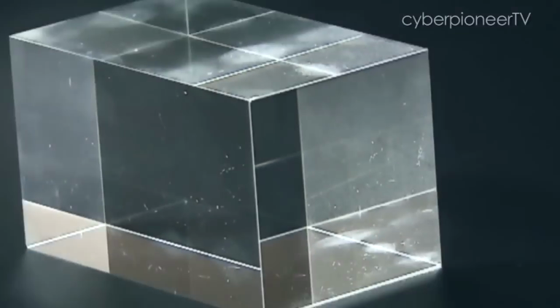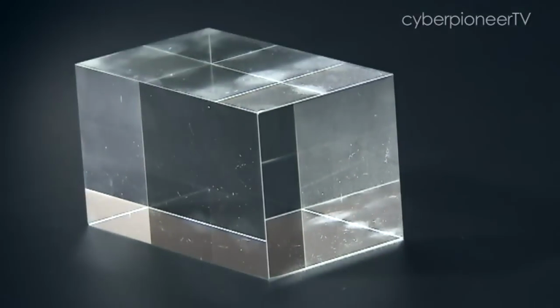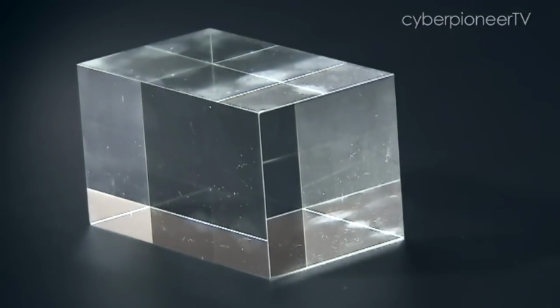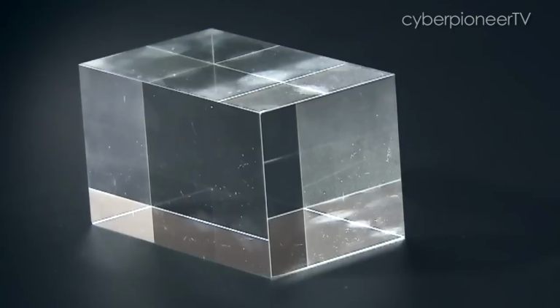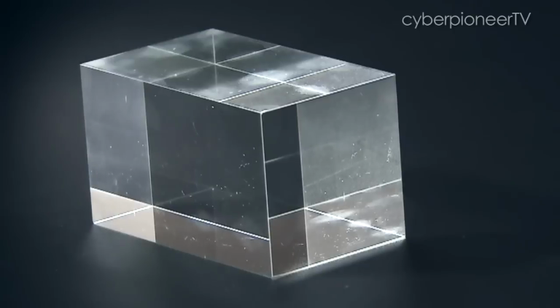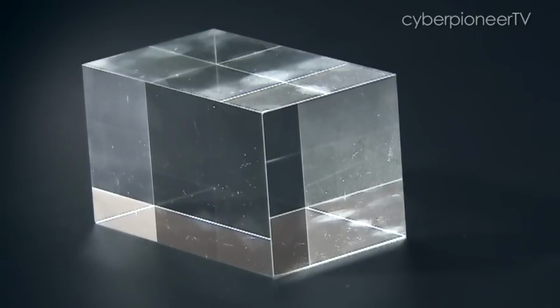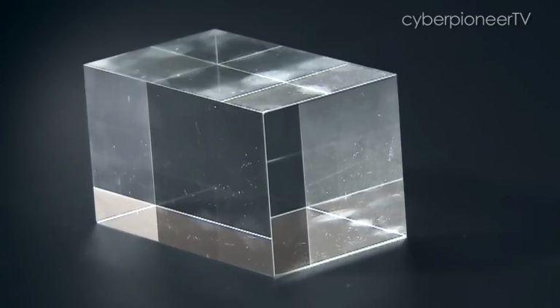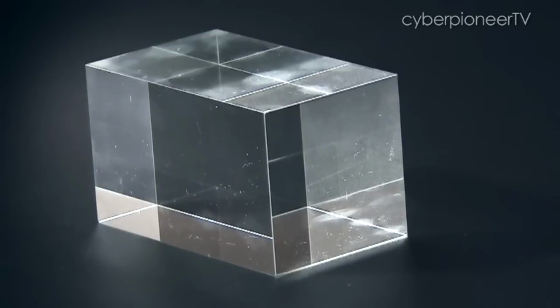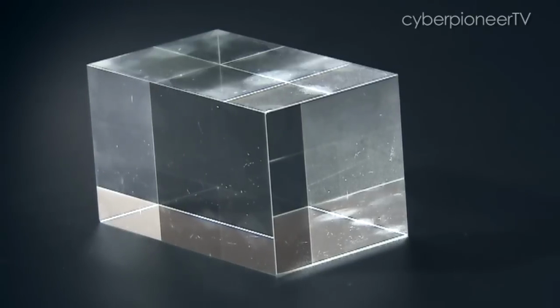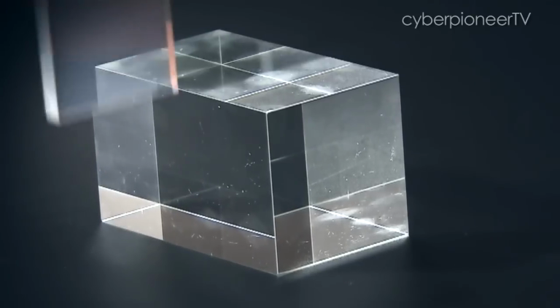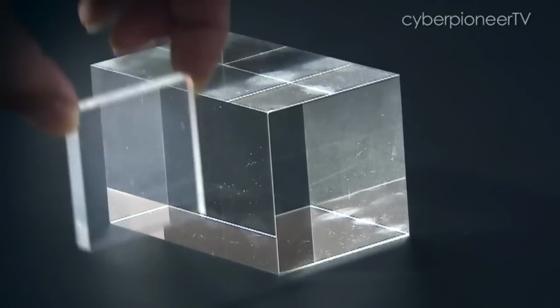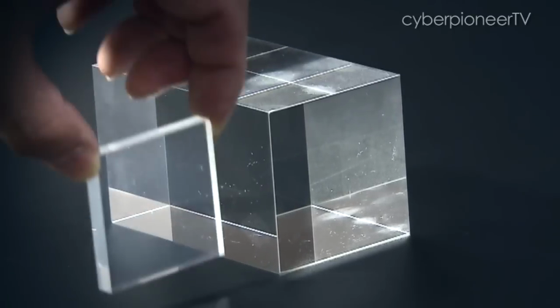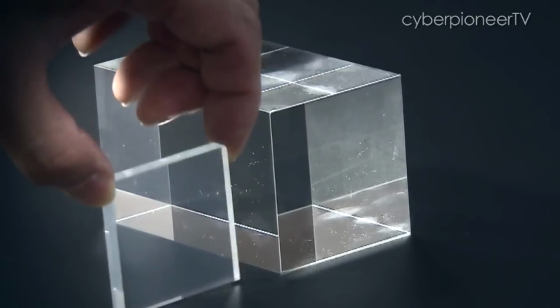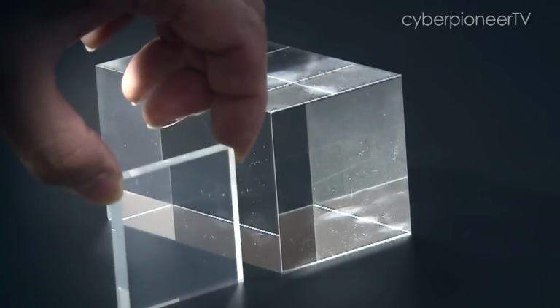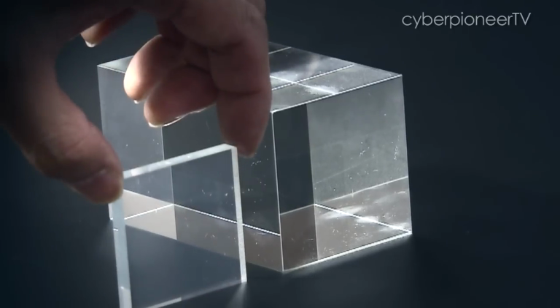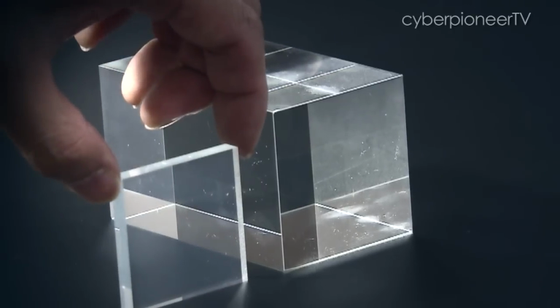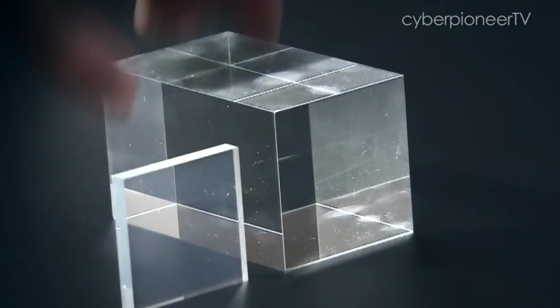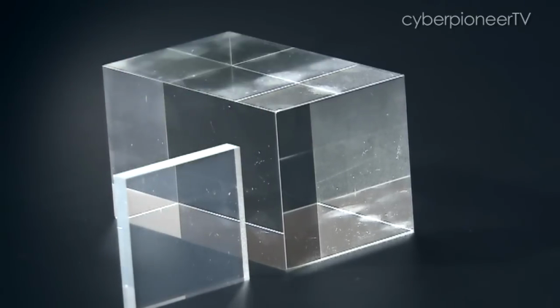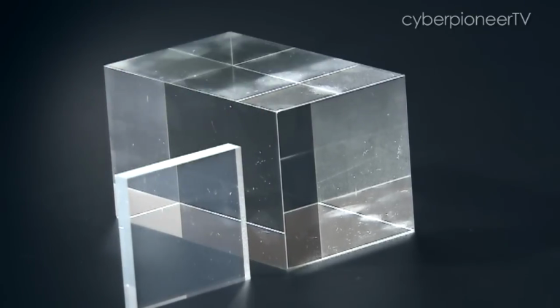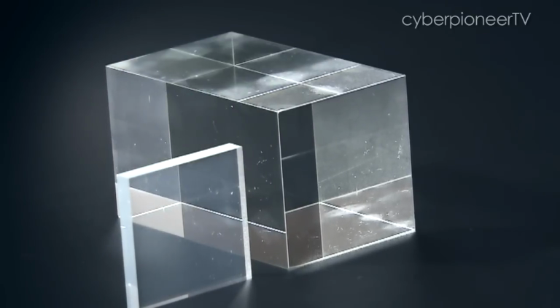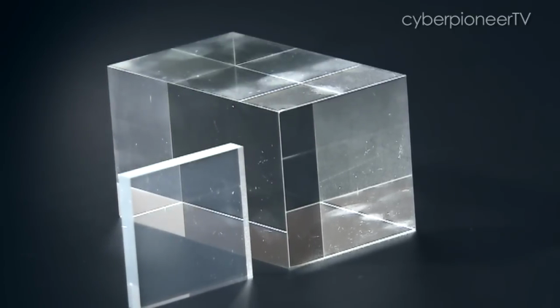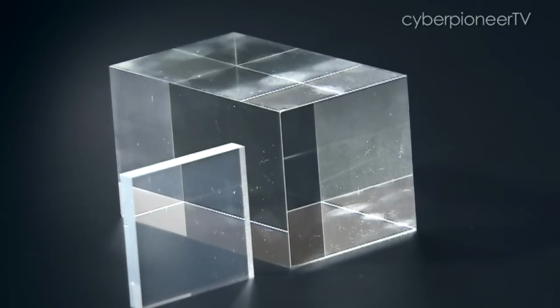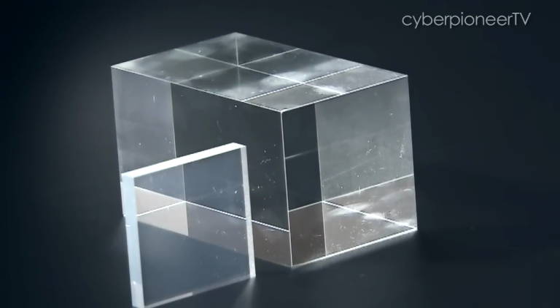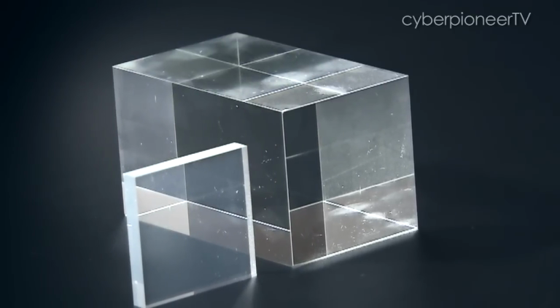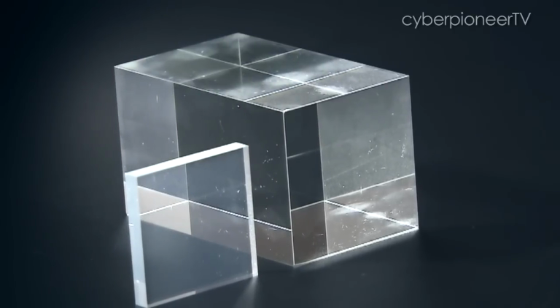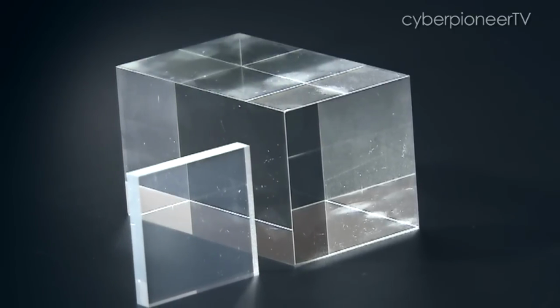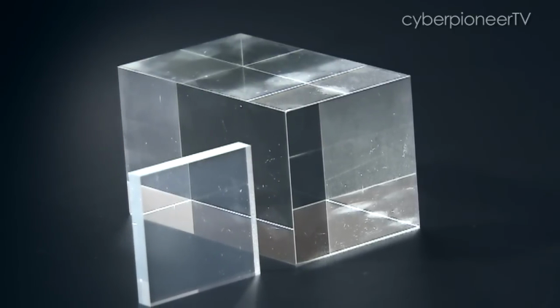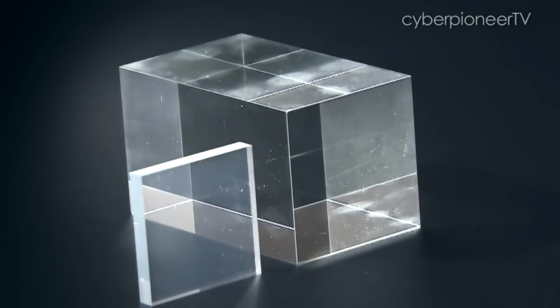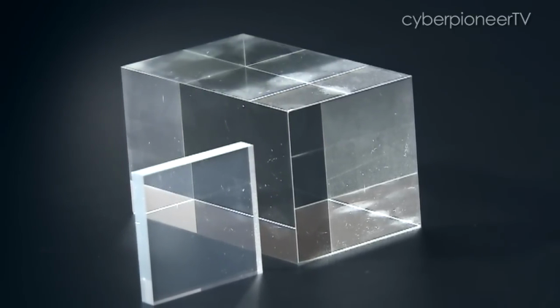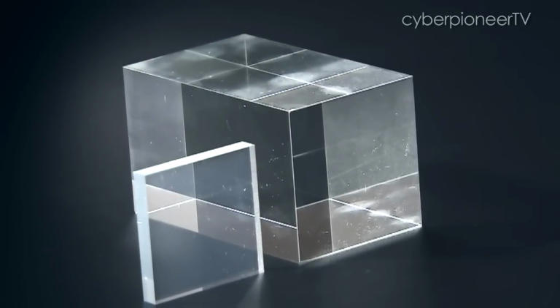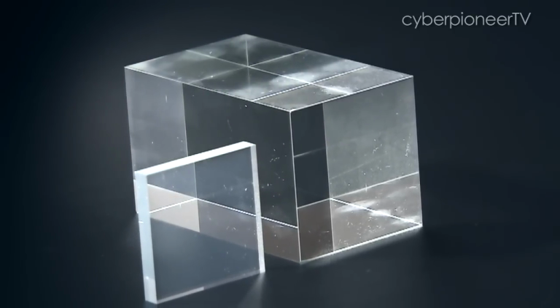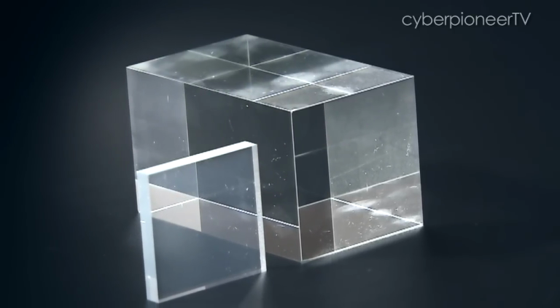At less than 10 millimetres thick, it can withstand a typical high-calibre round fired at close range.